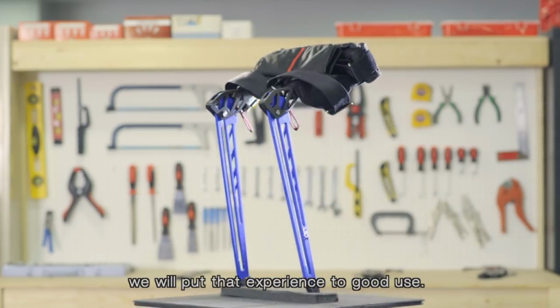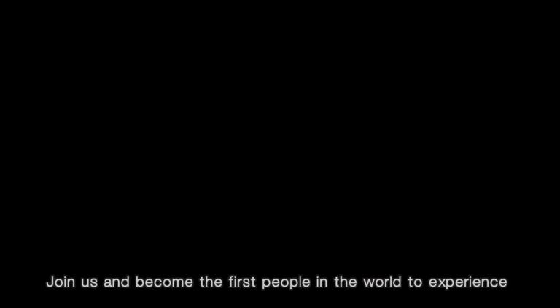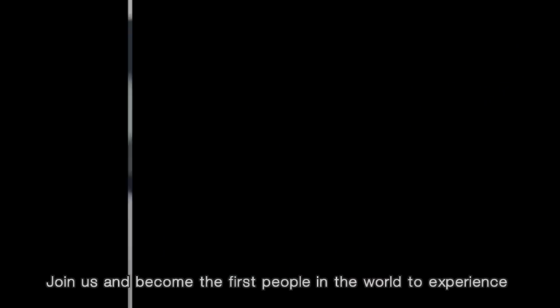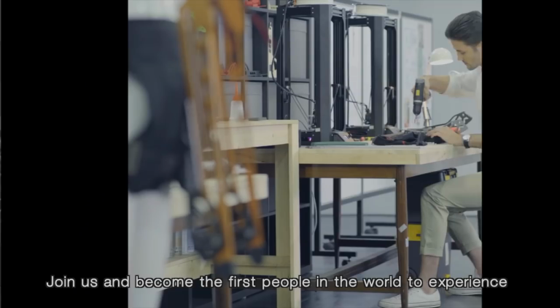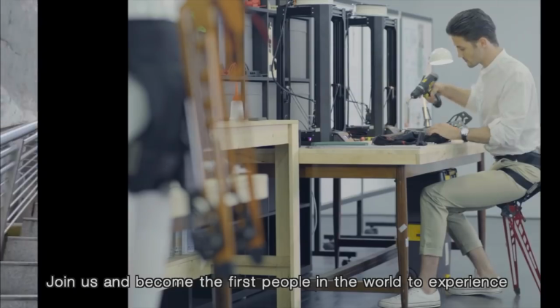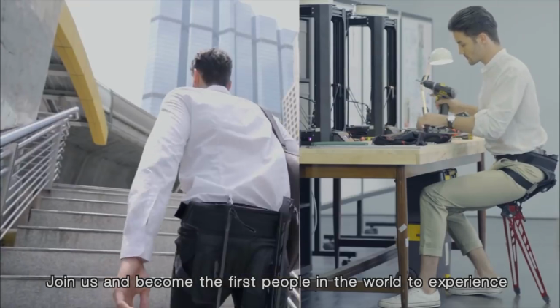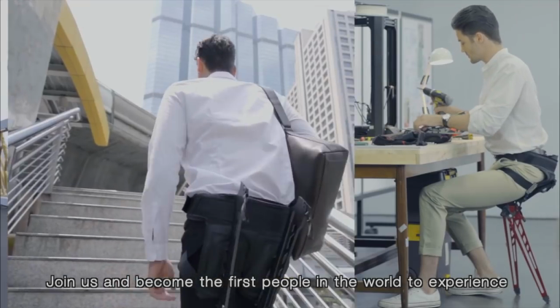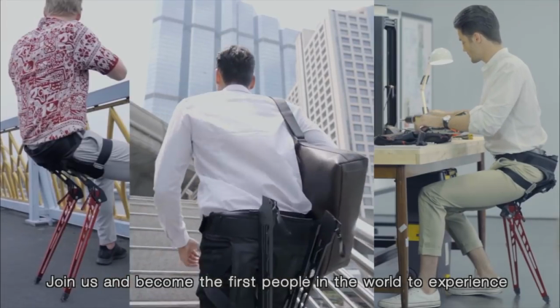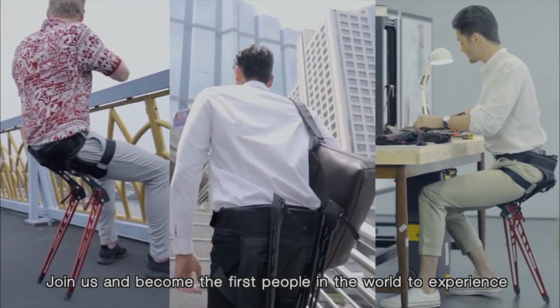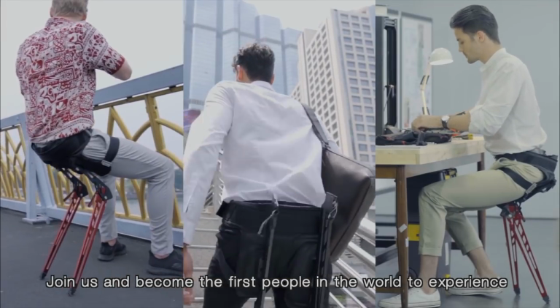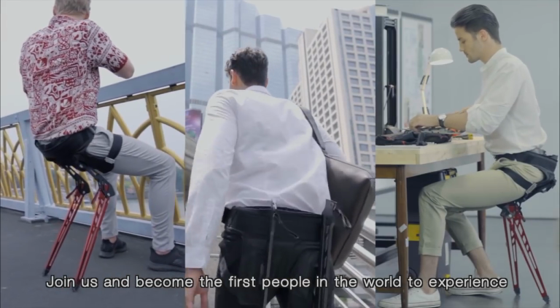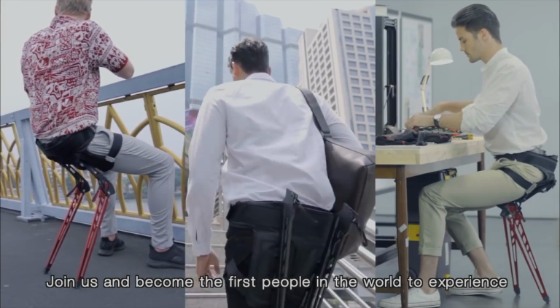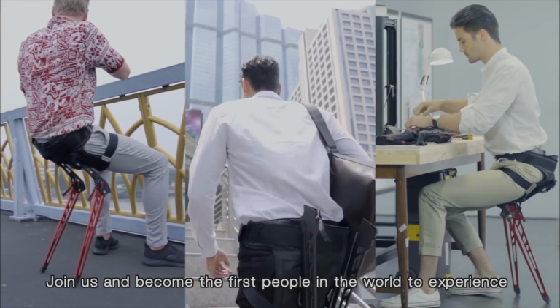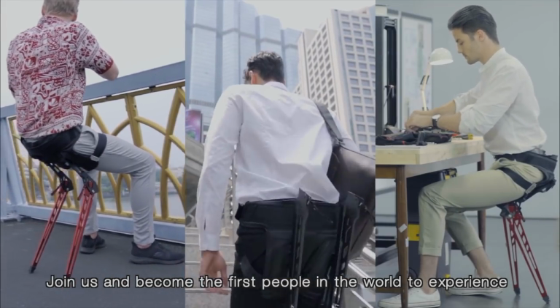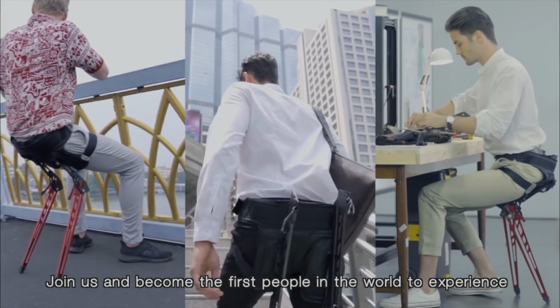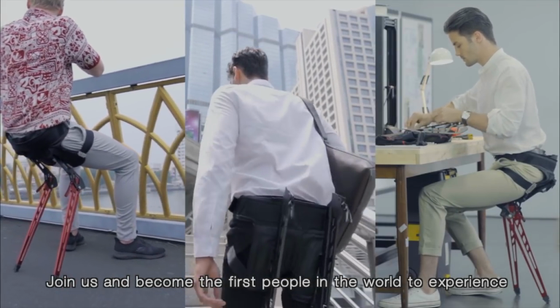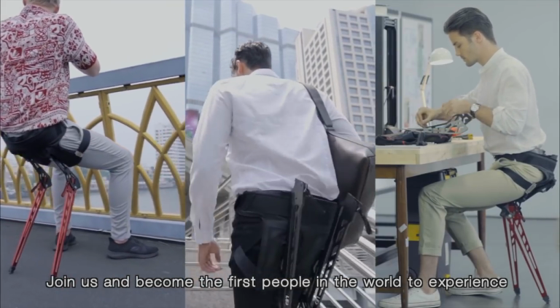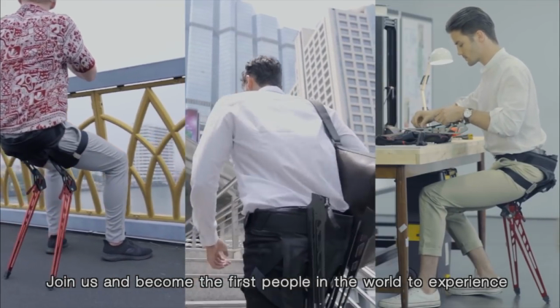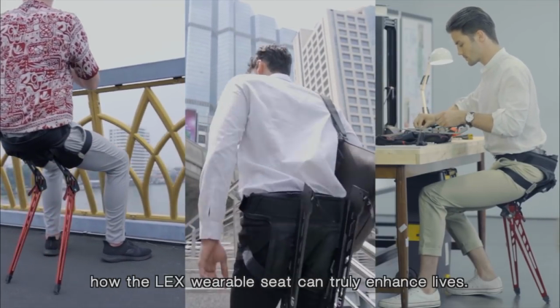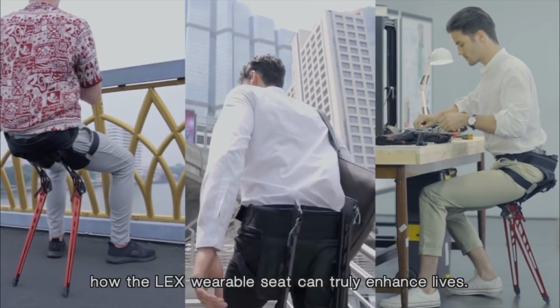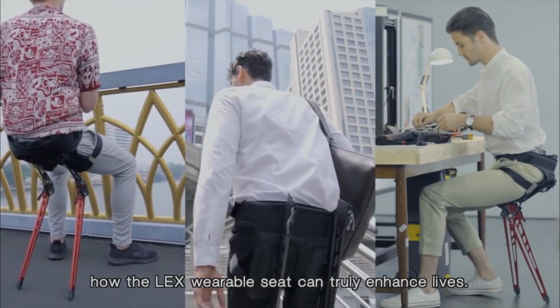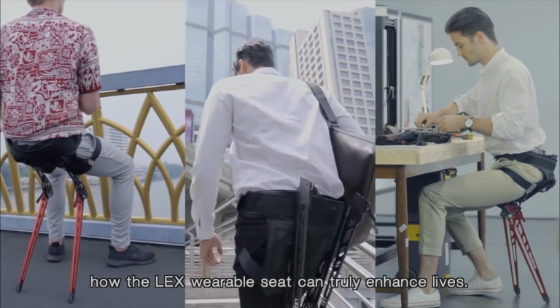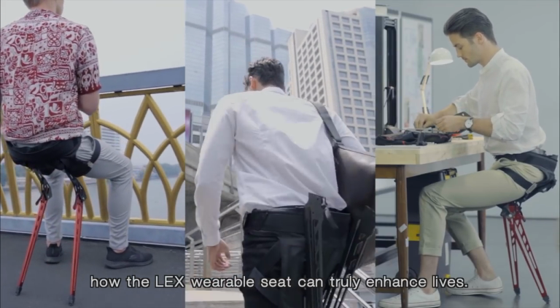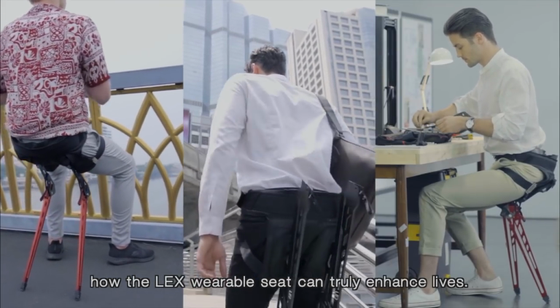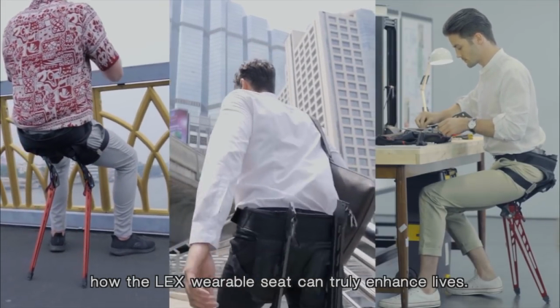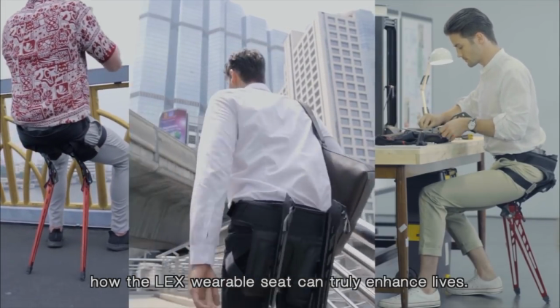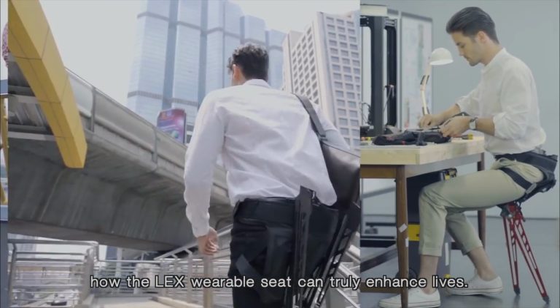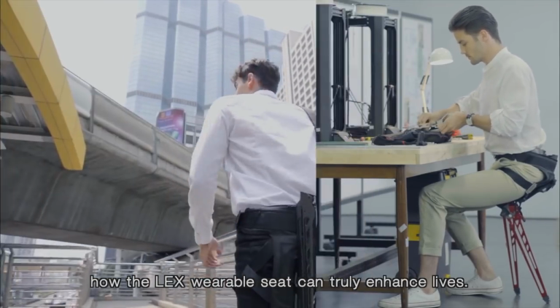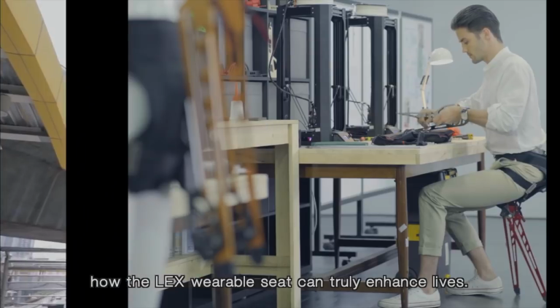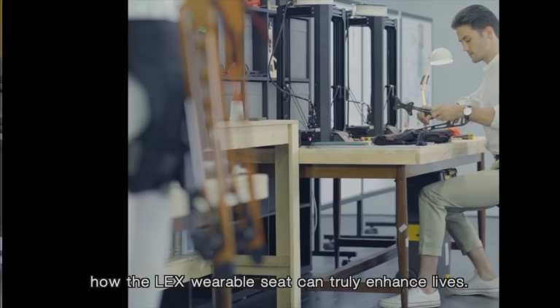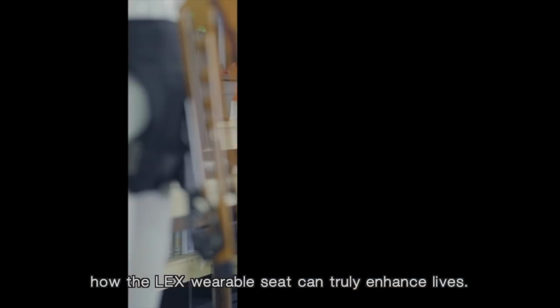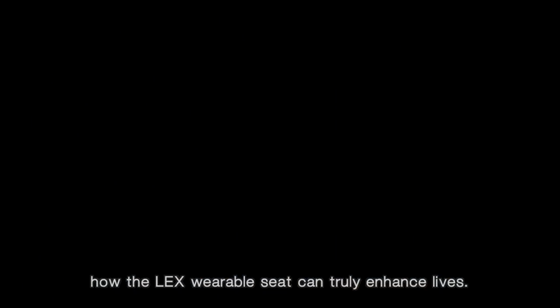Join us and become the first people in the world to experience how the LEX wearable seat can truly enhance lives.